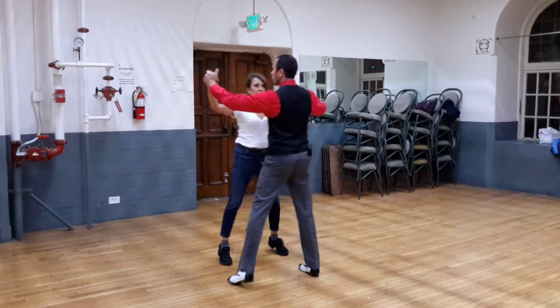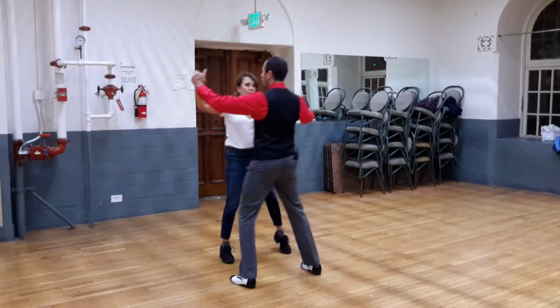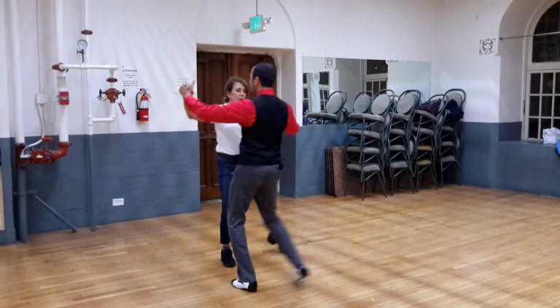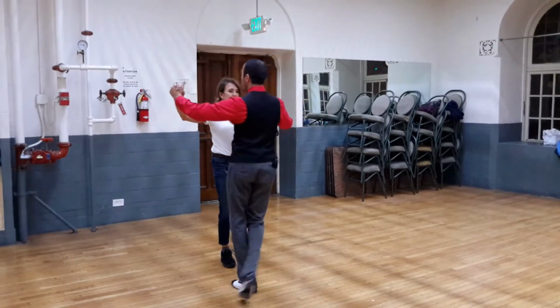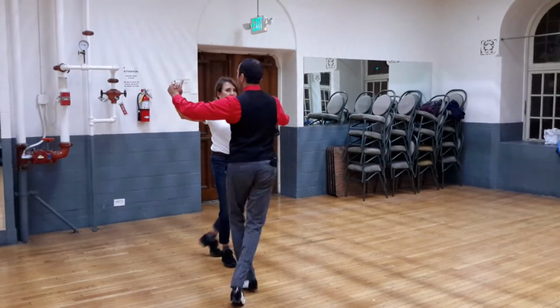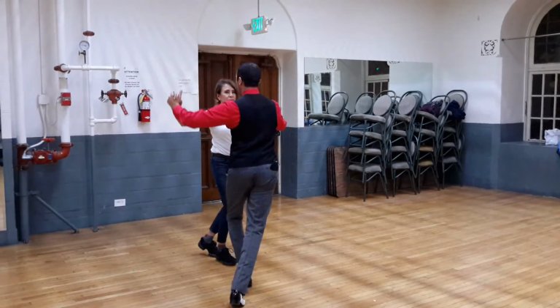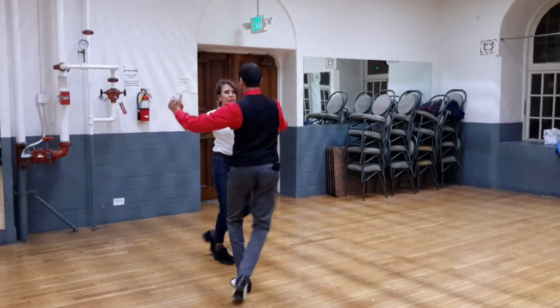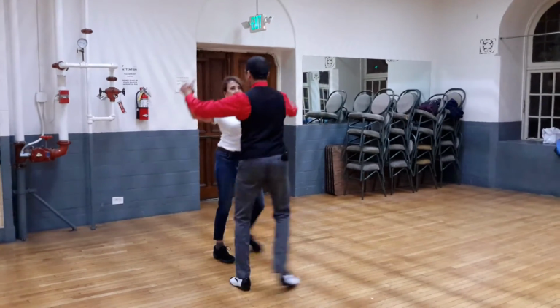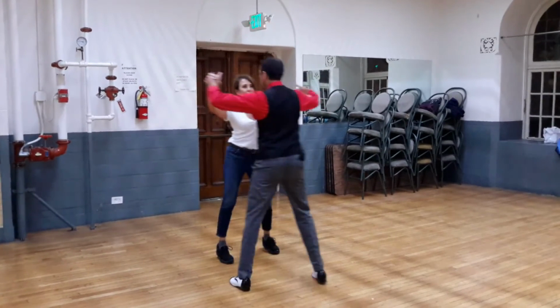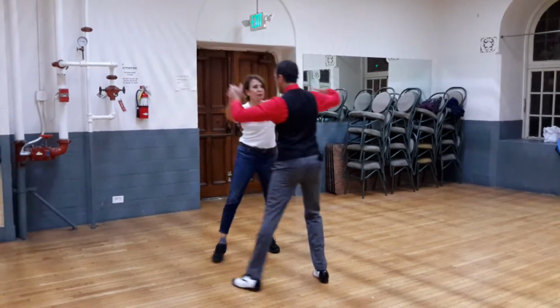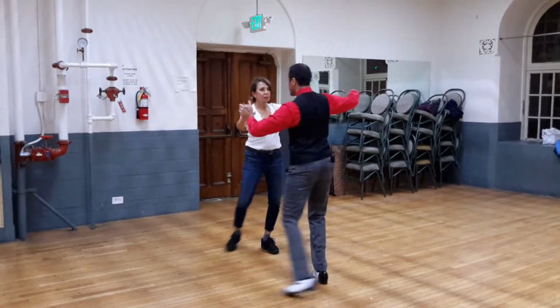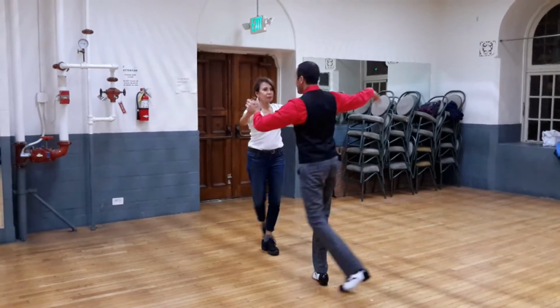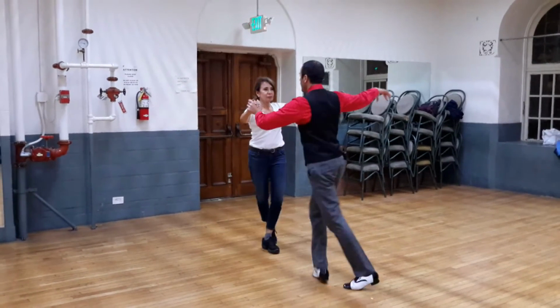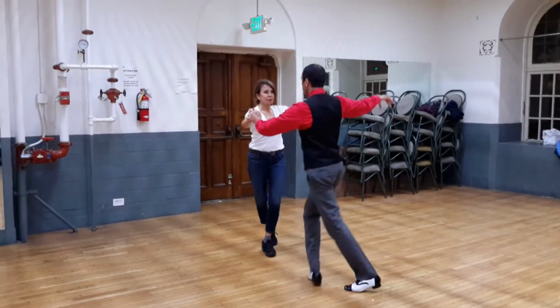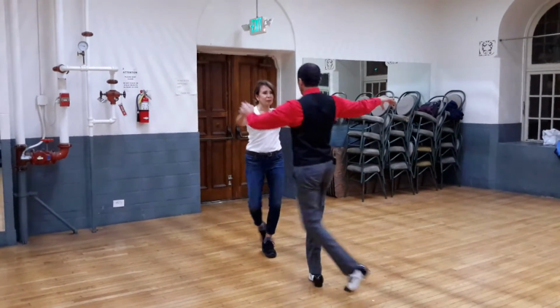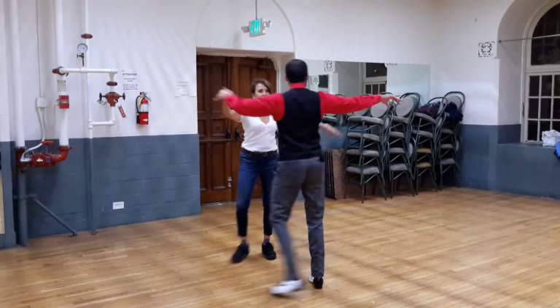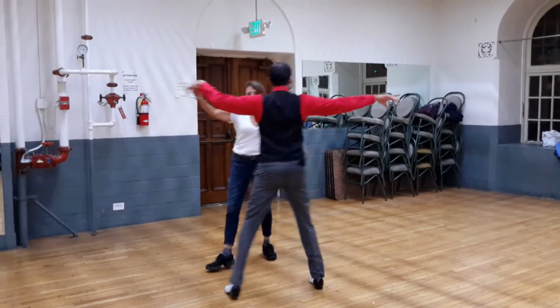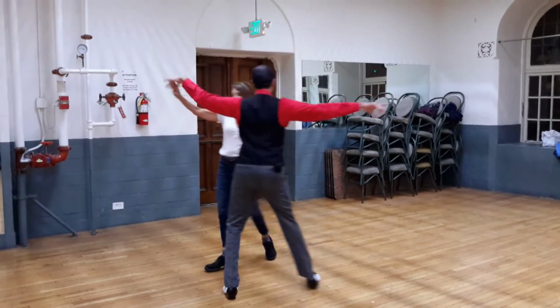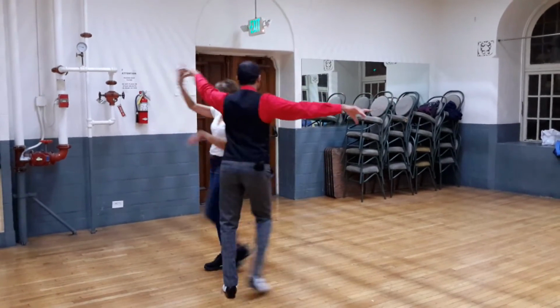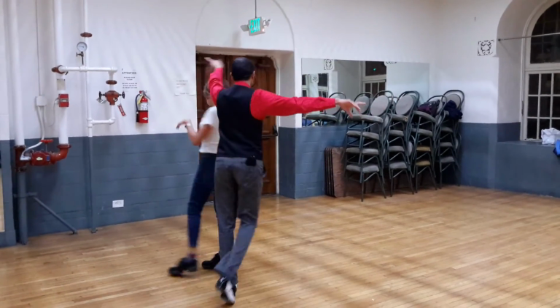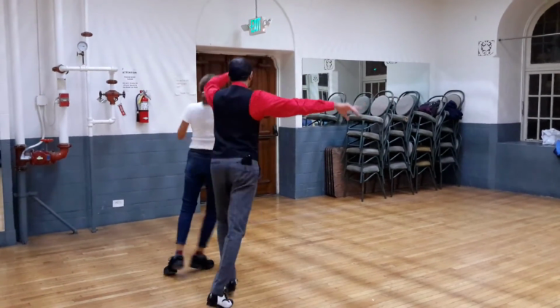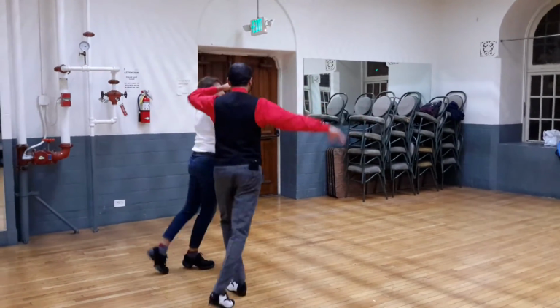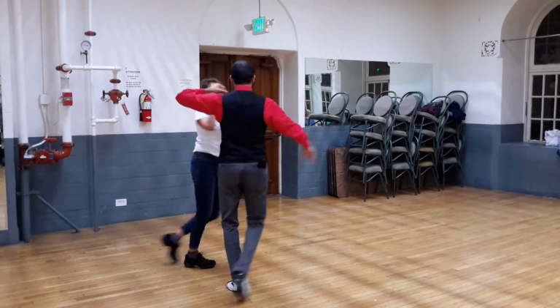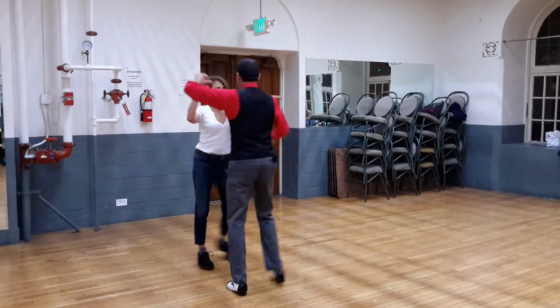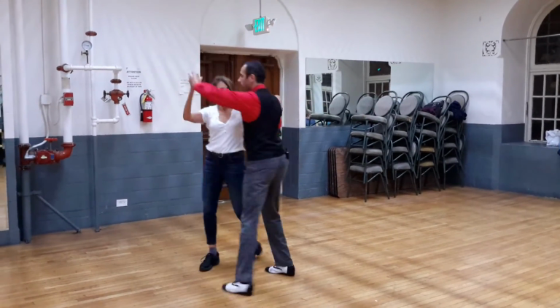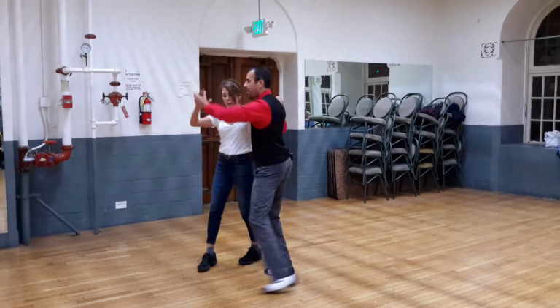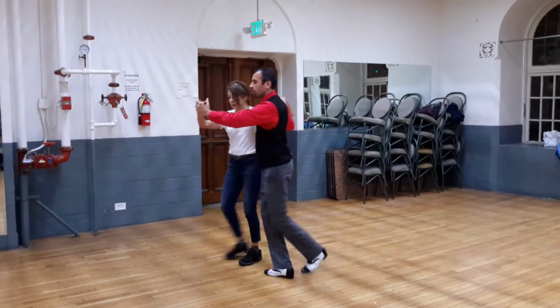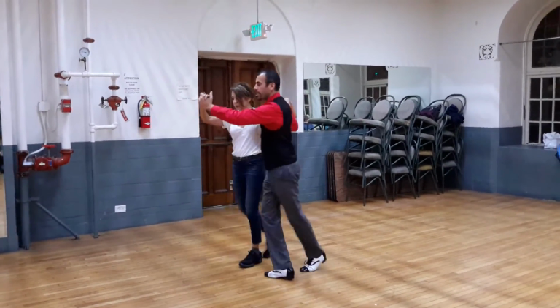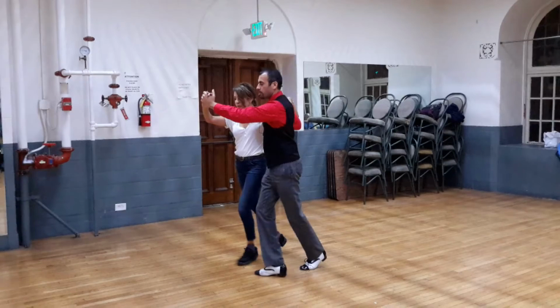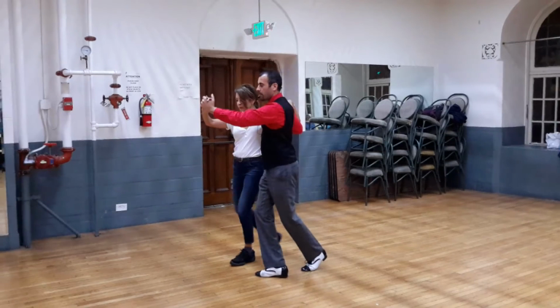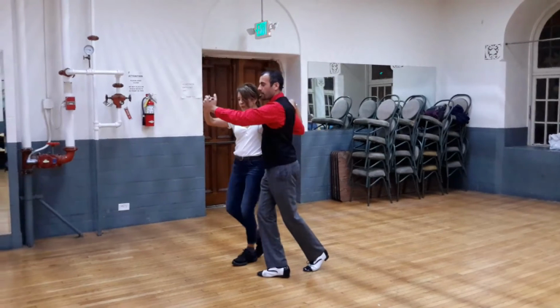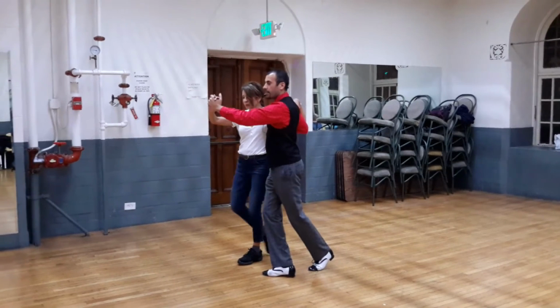Whisk 1, a 2, whisk 1, a 2, she turns around and into the promenade.